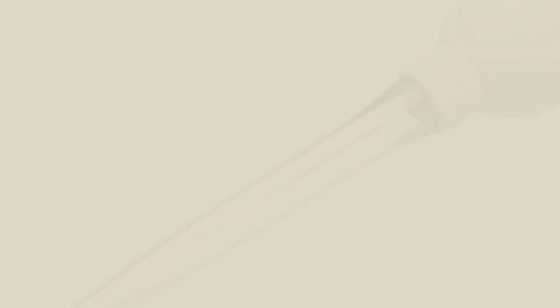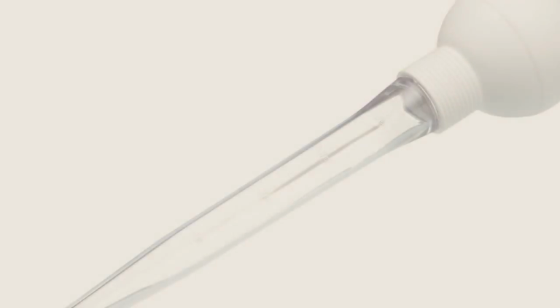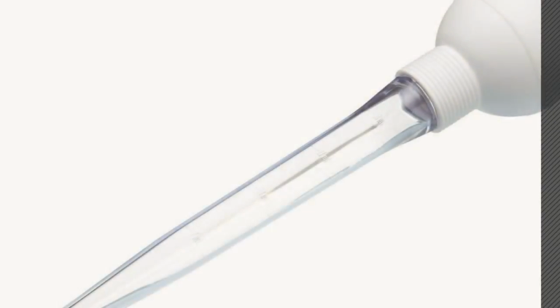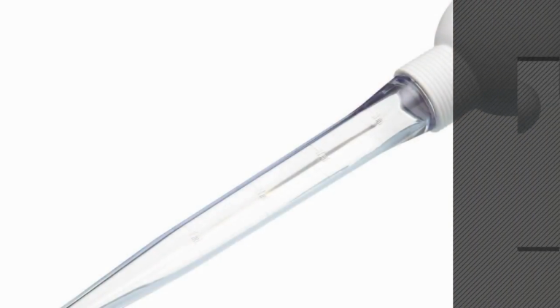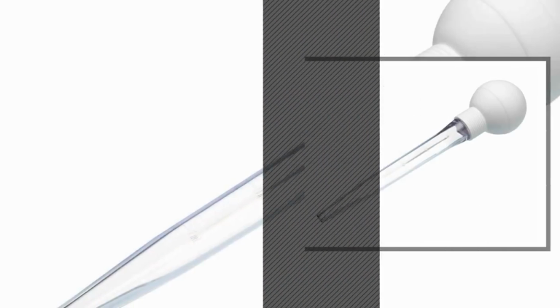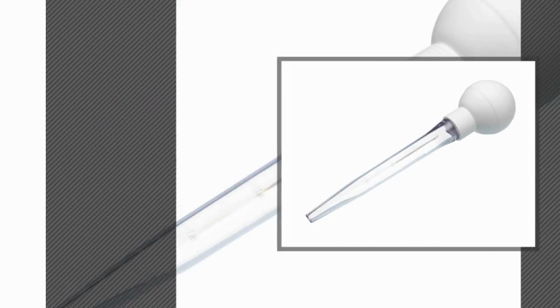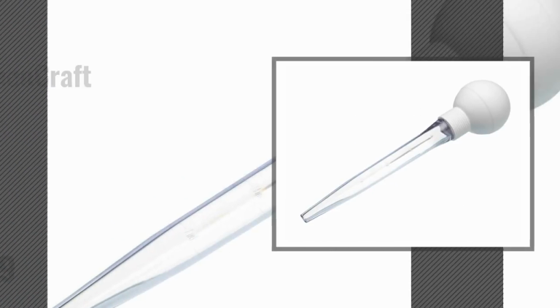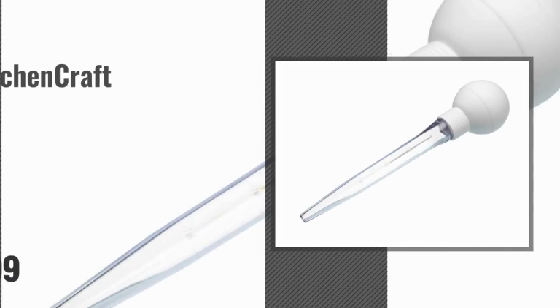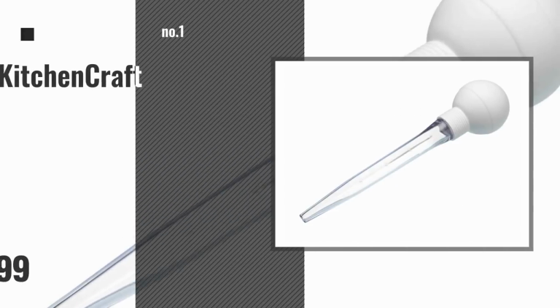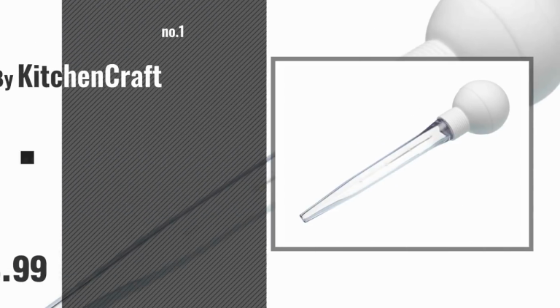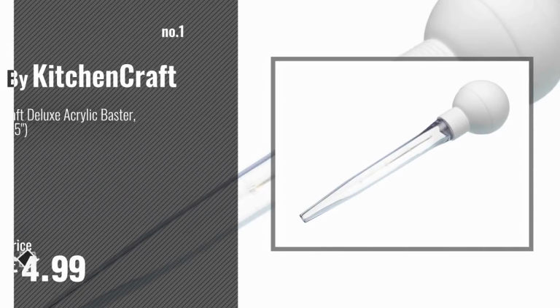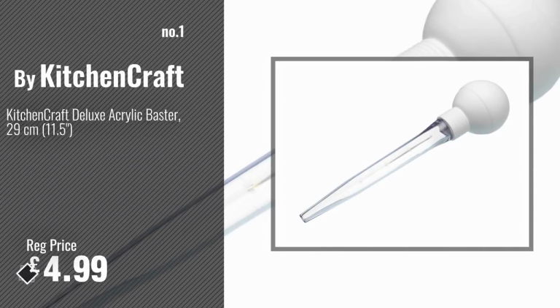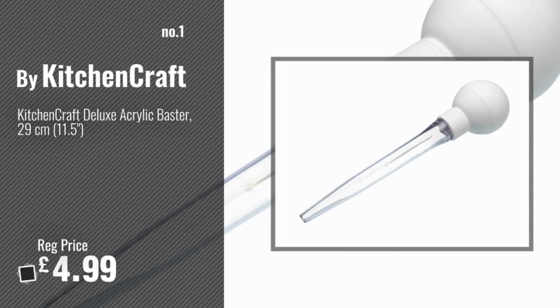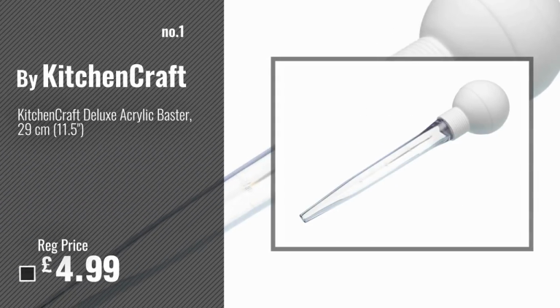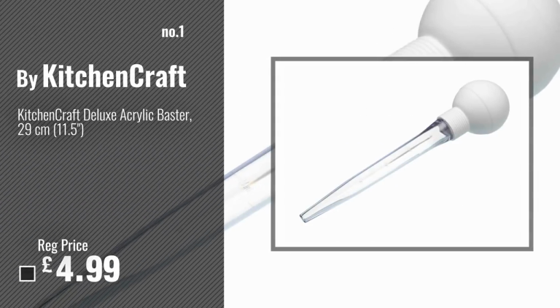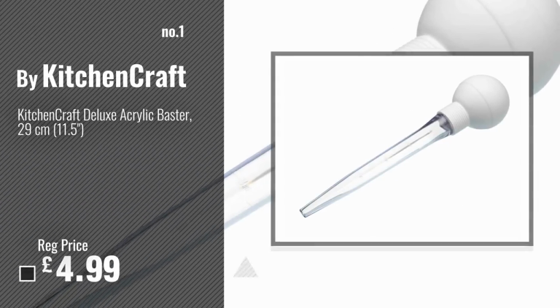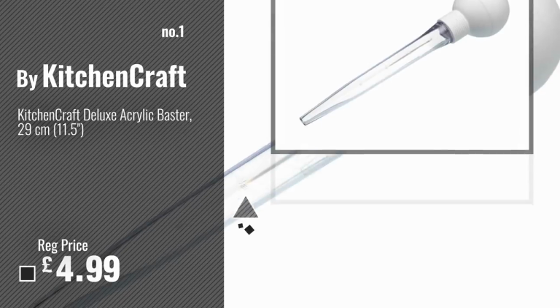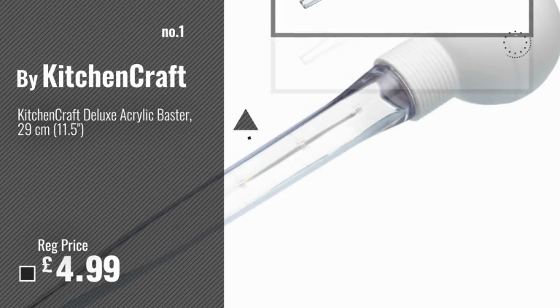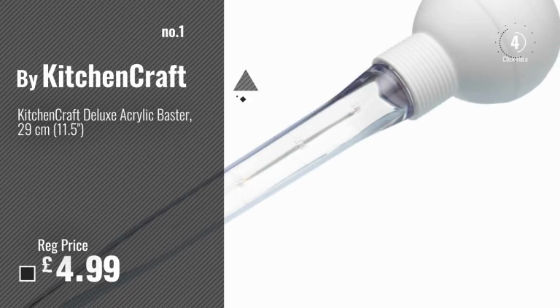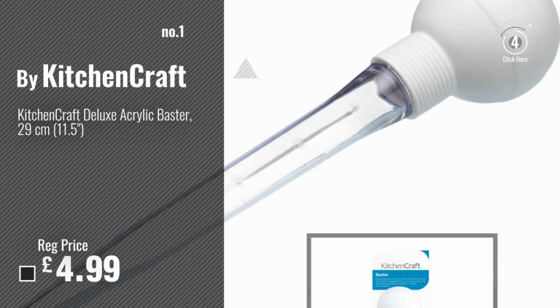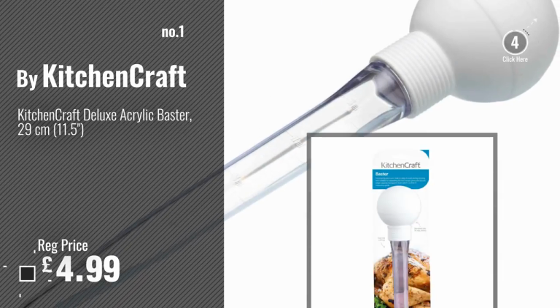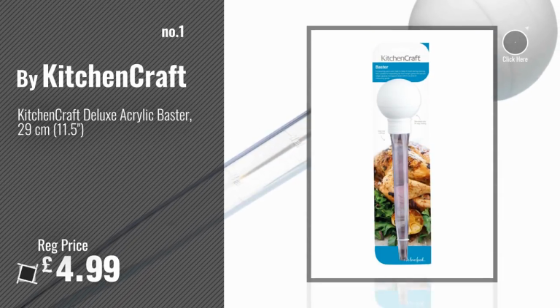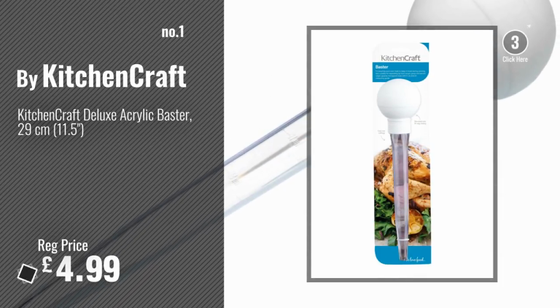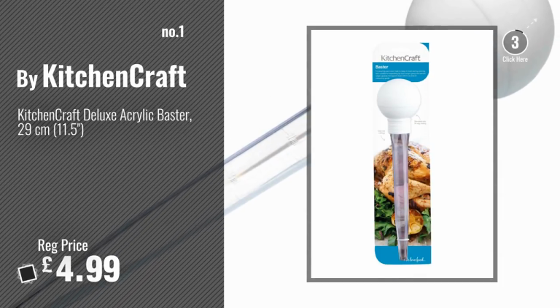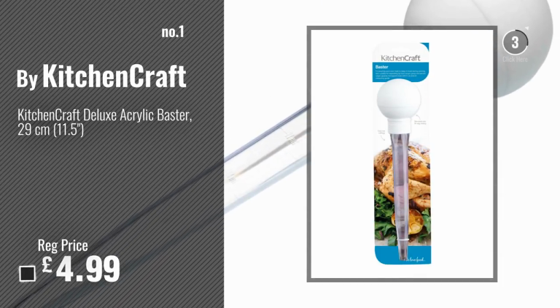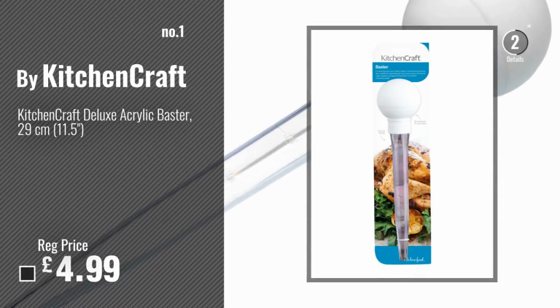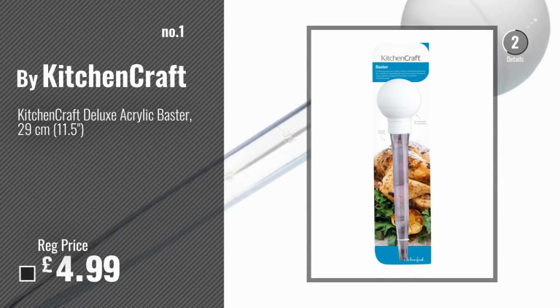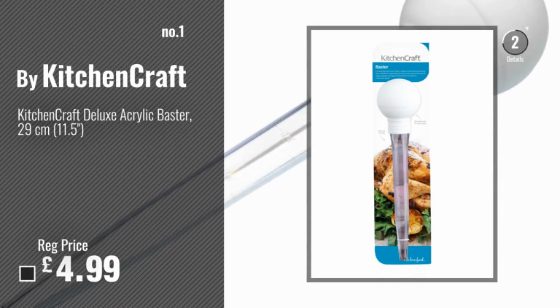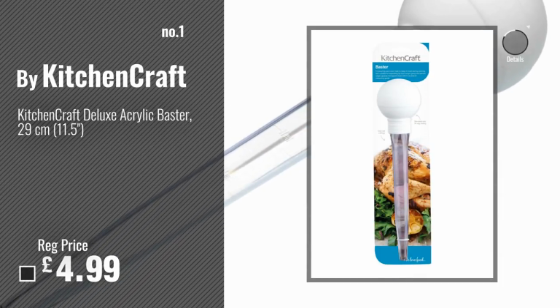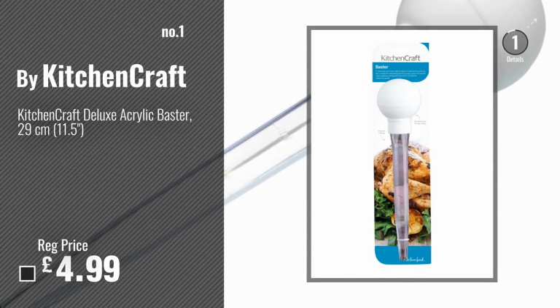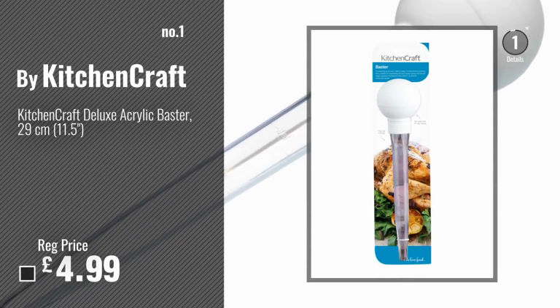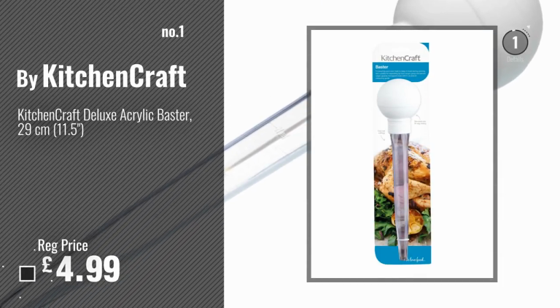Number 1. Best Seller by Kitchen Craft. Watch this video. Choose your favorite.